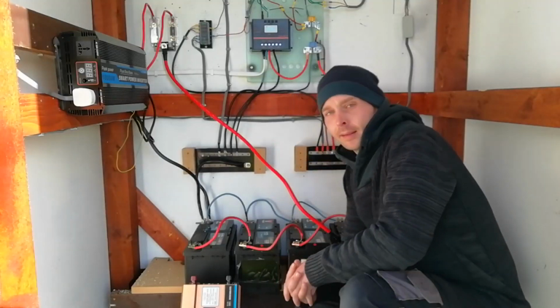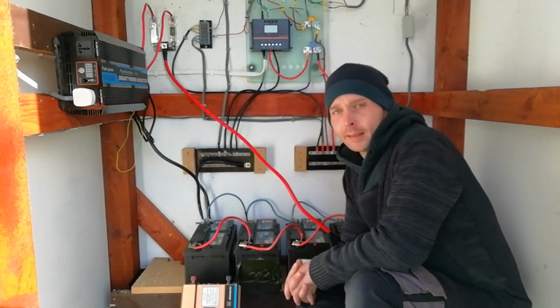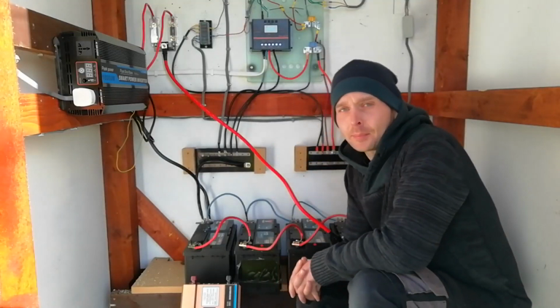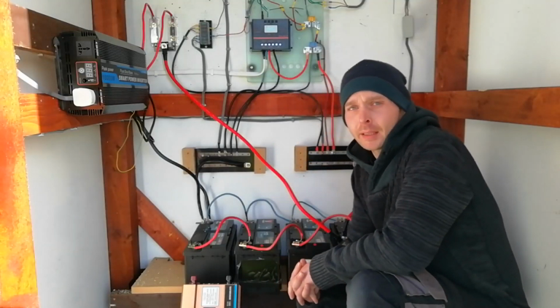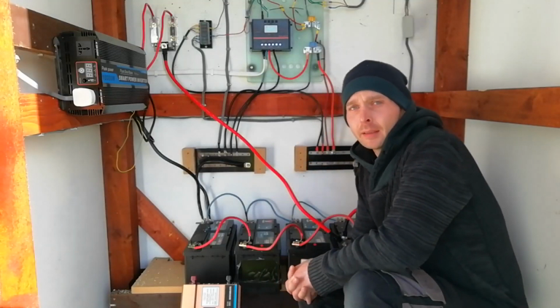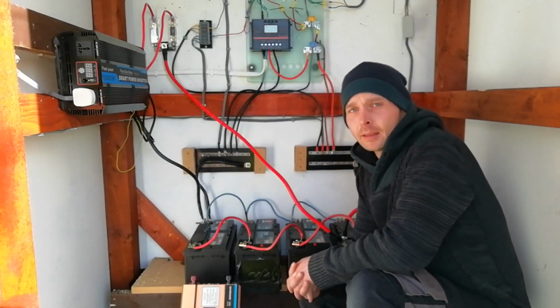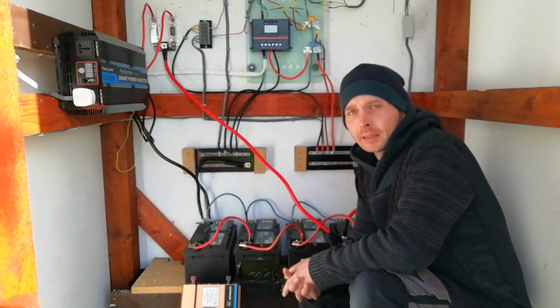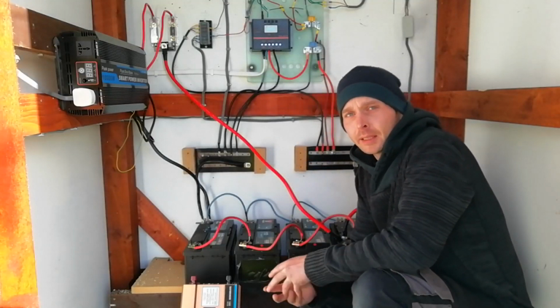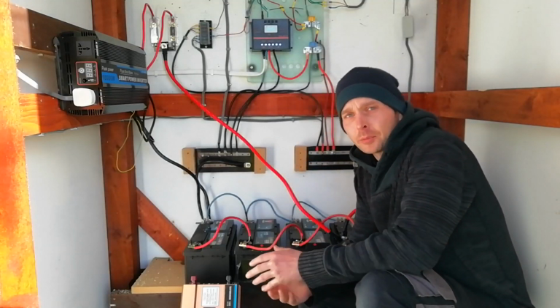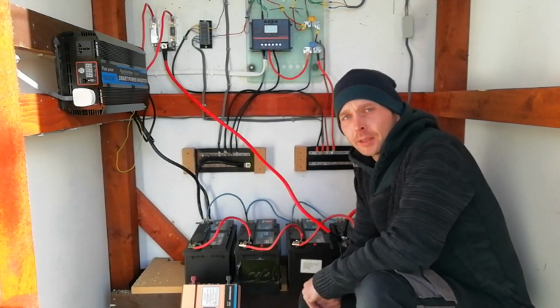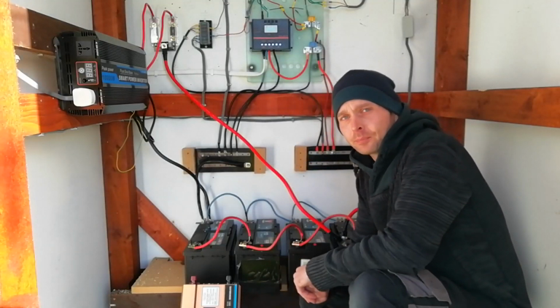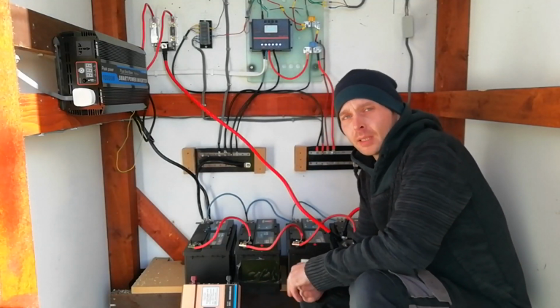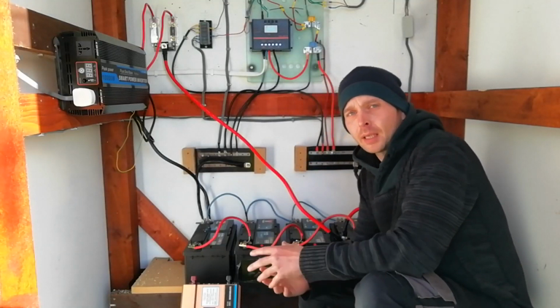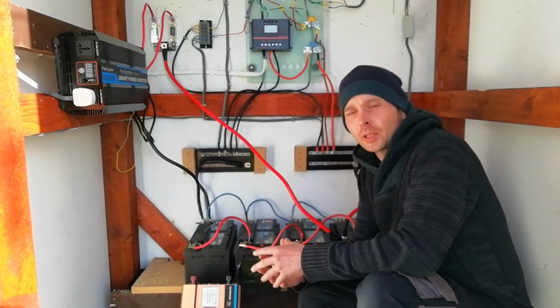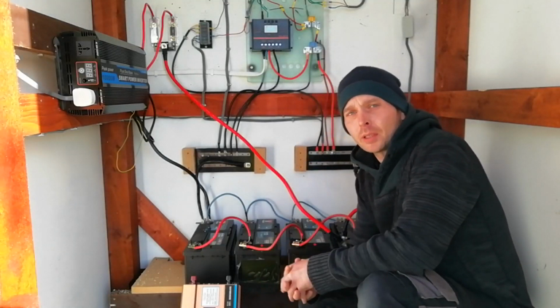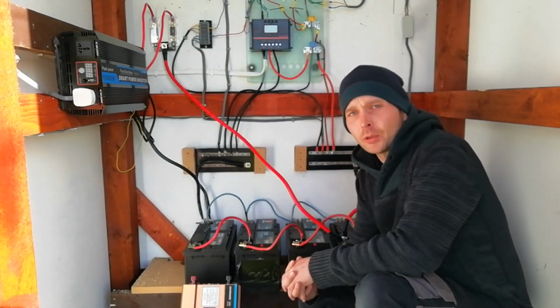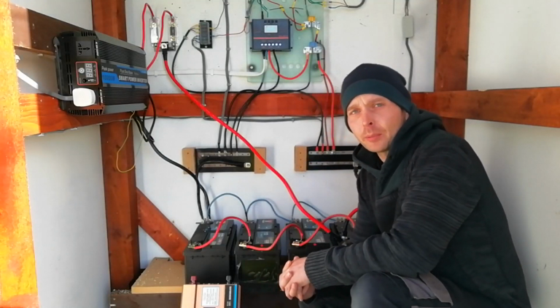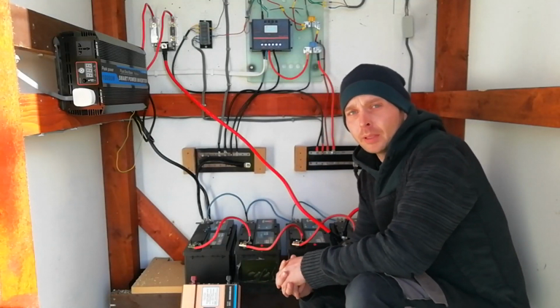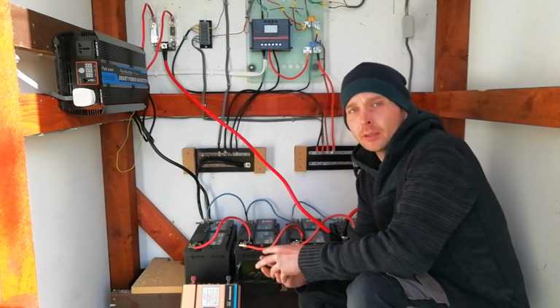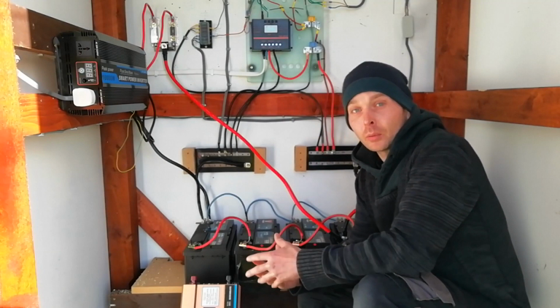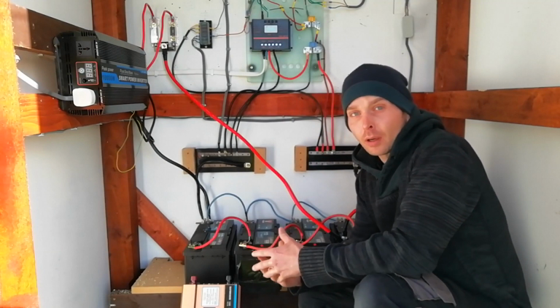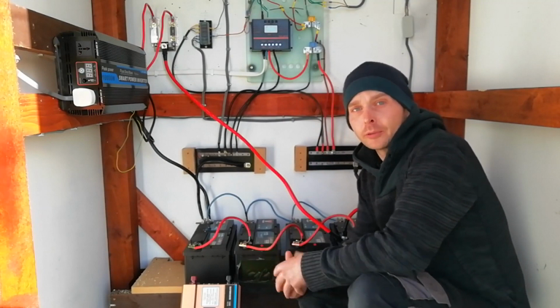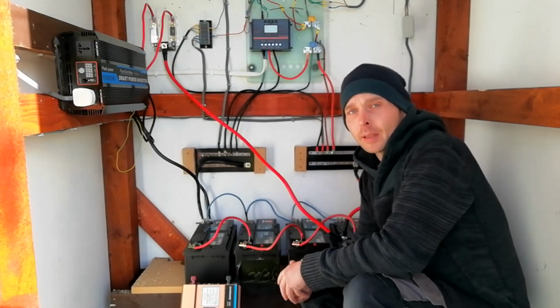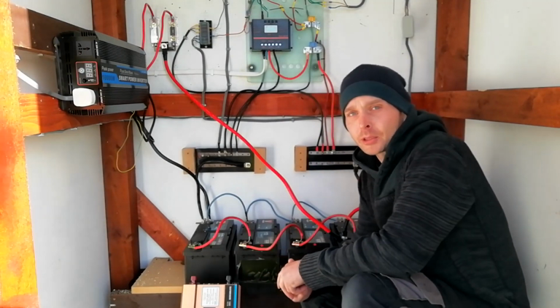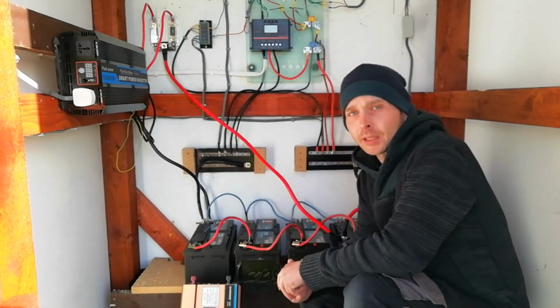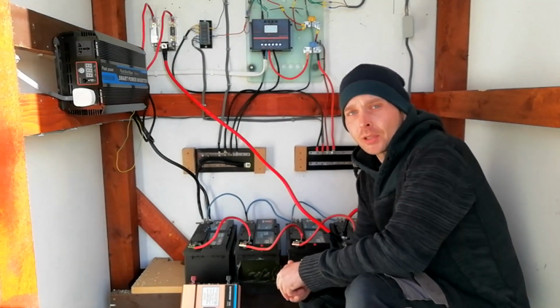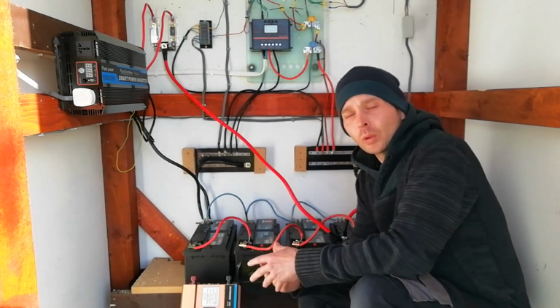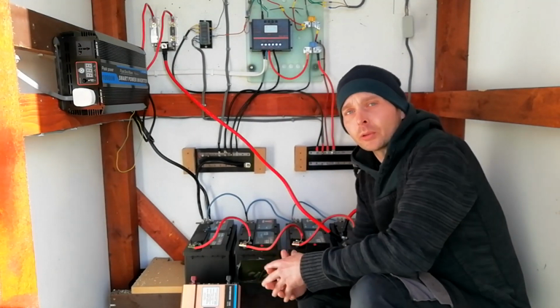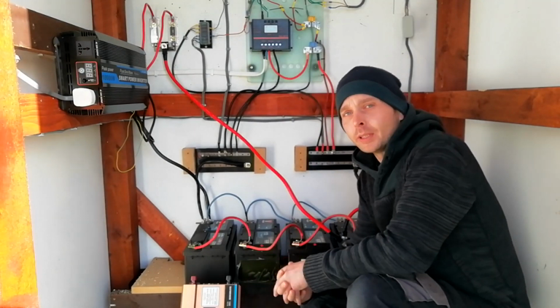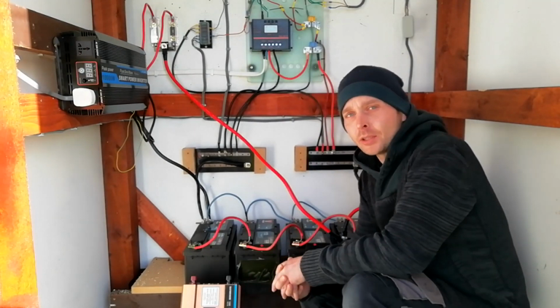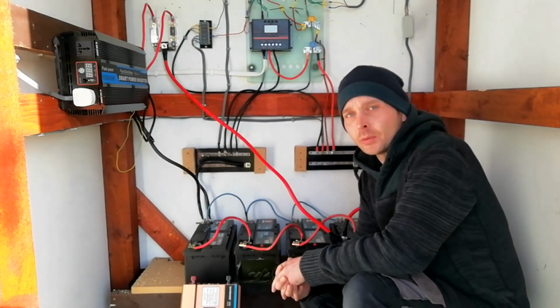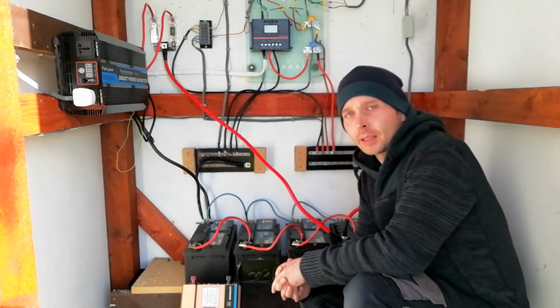Hi, this is Mike here on Arkel Kenning Homestead. Today I want to talk to you about building your own off-grid power station and what you're going to need to do that.